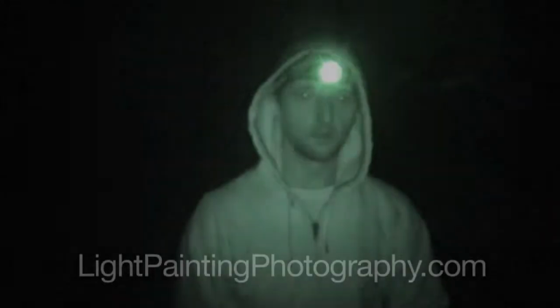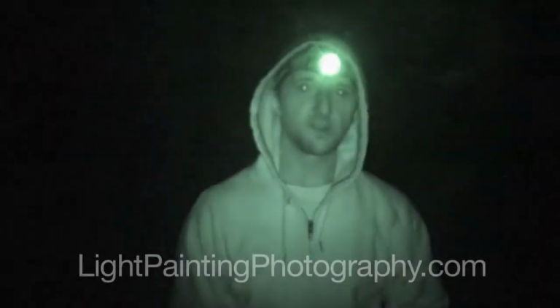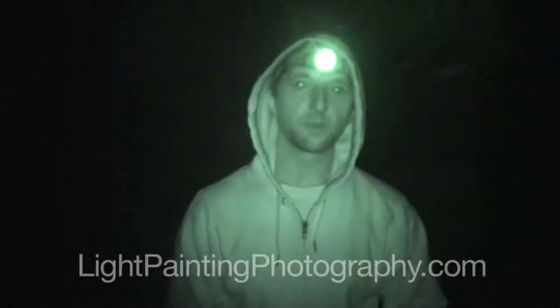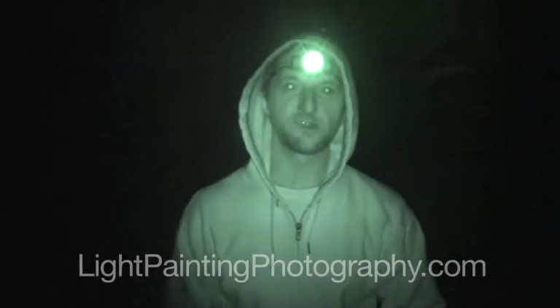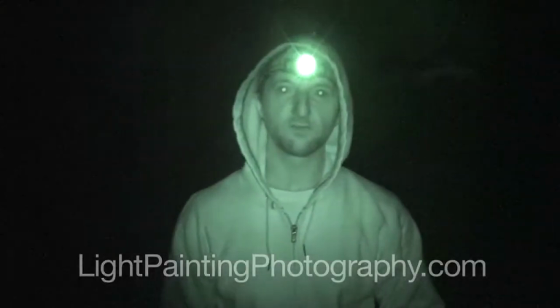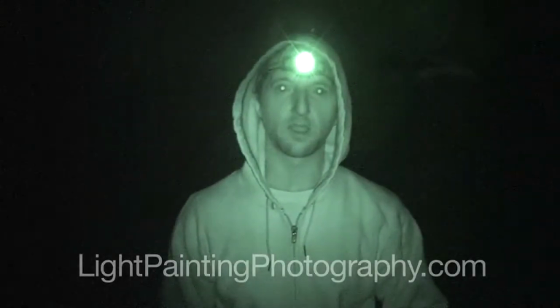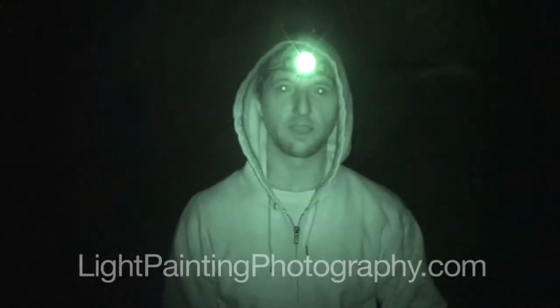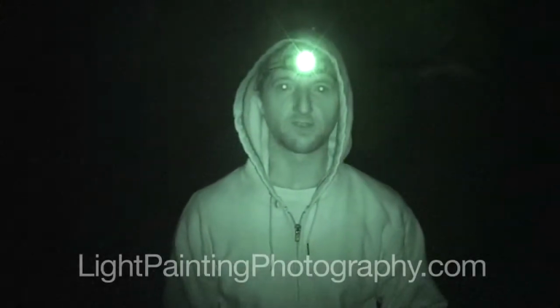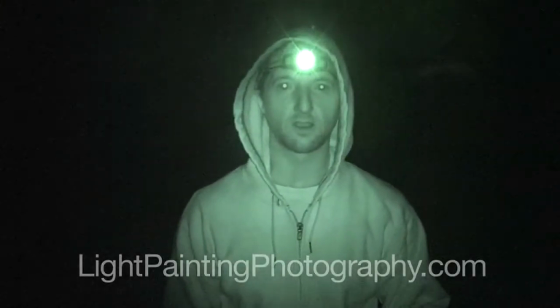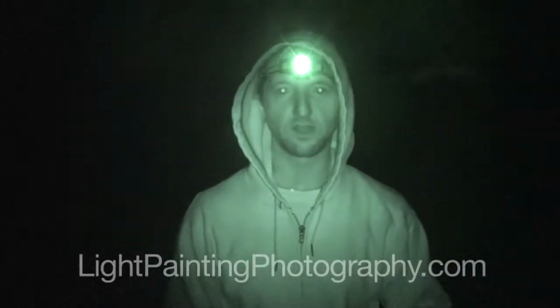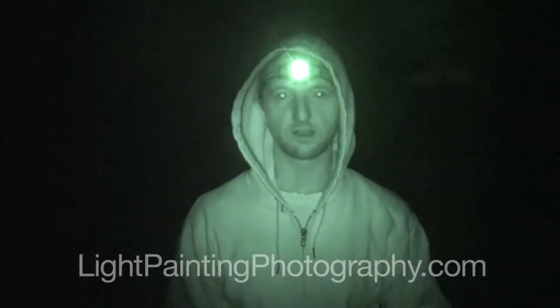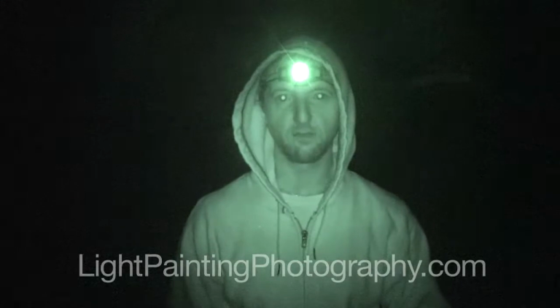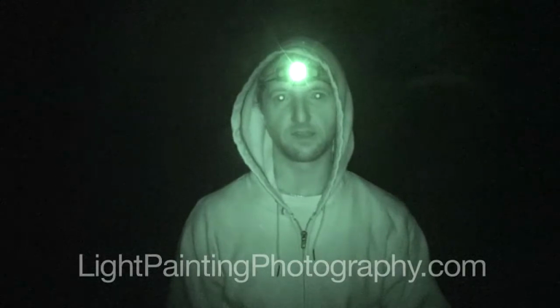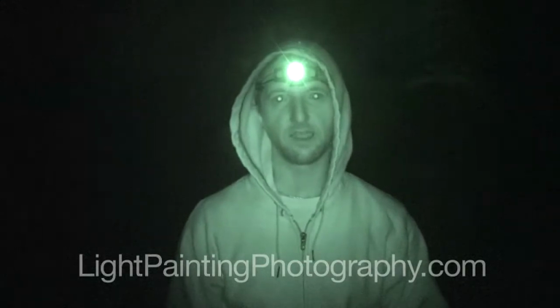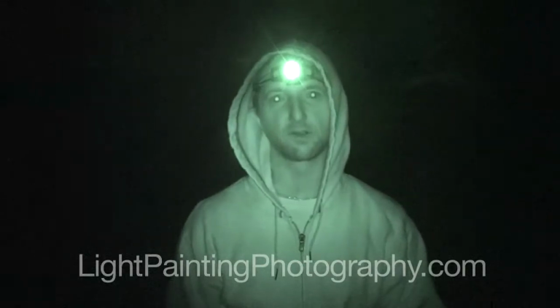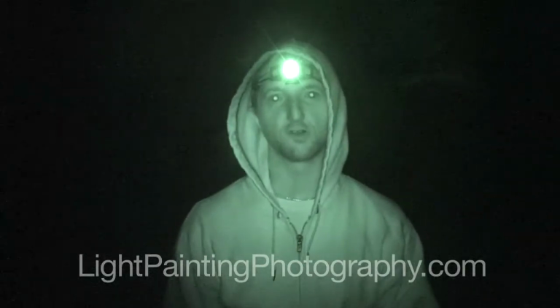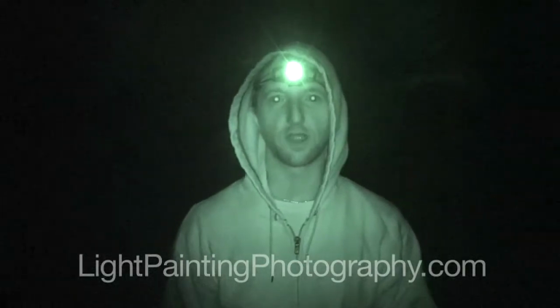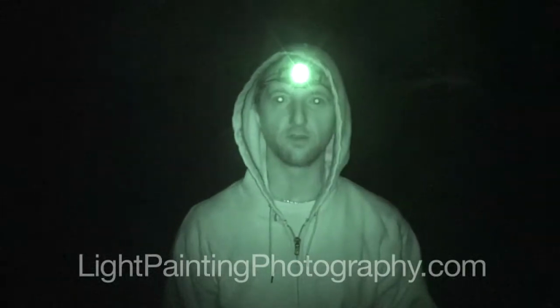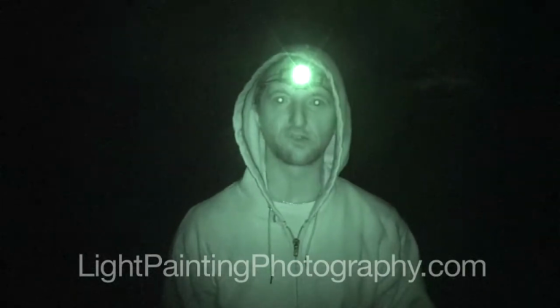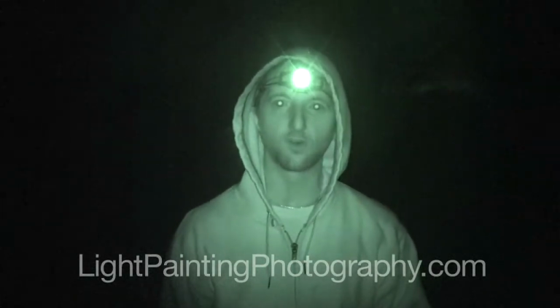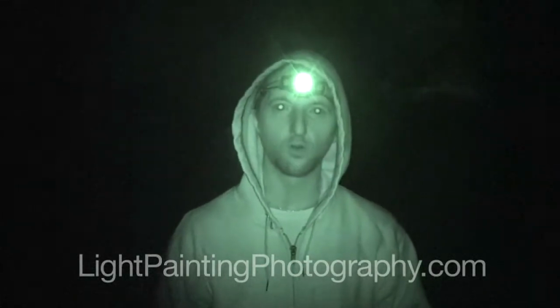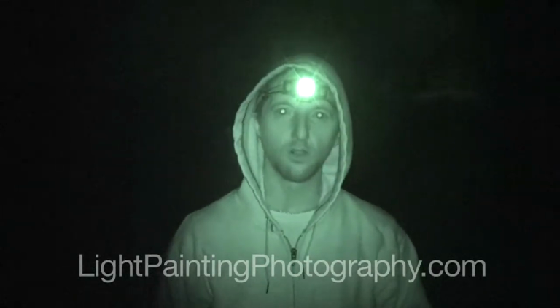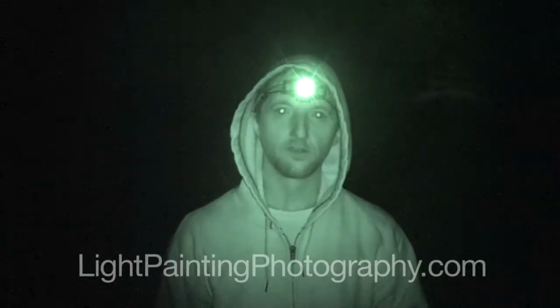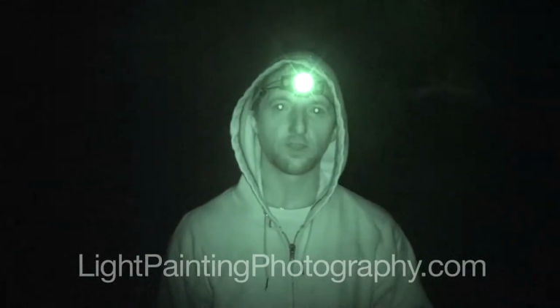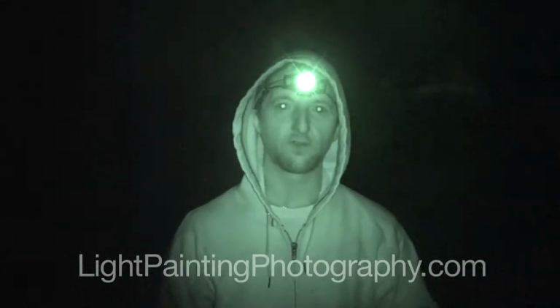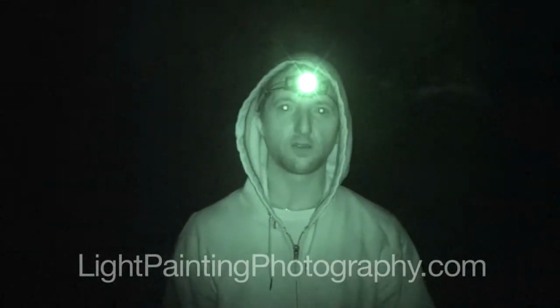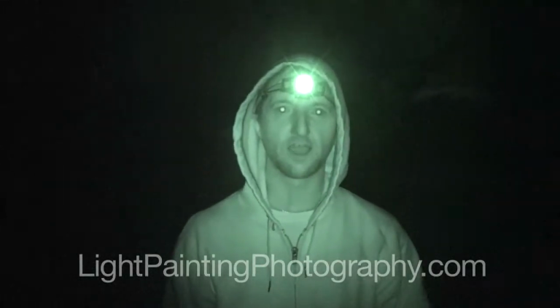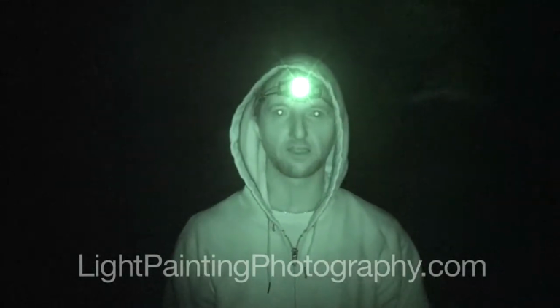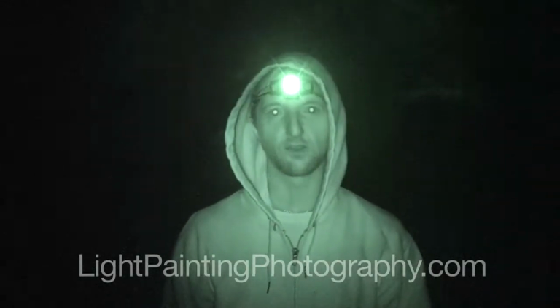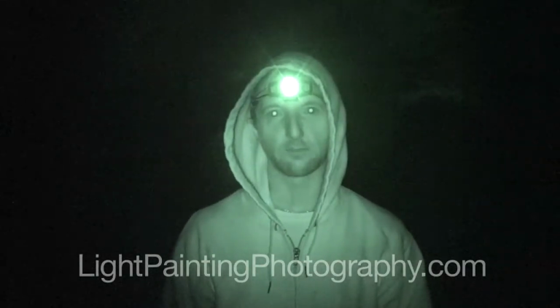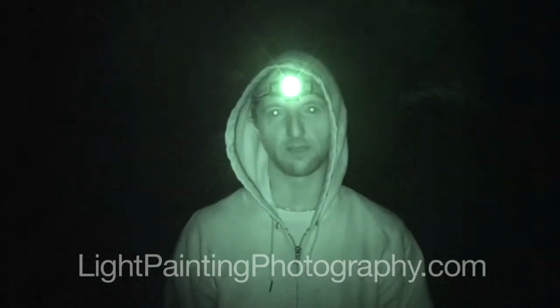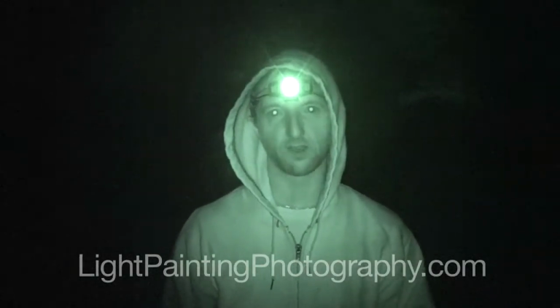Jason Page here from lightpaintingphotography.com. Today I'm going to show you how to use steel wool to create a fire effect in your light painting photography.